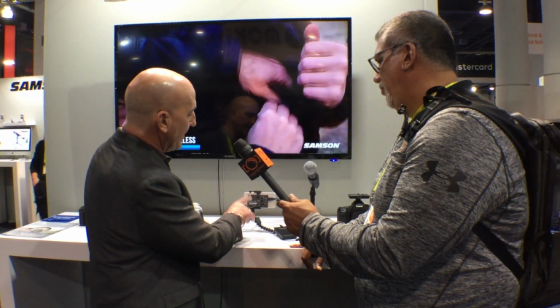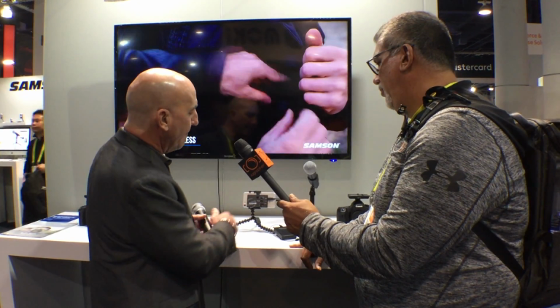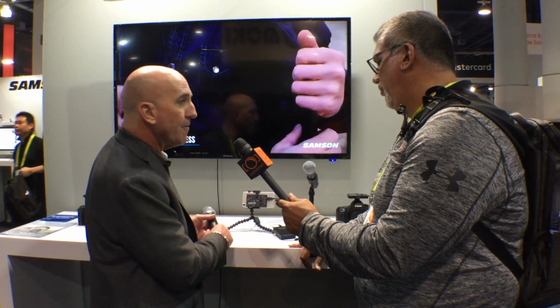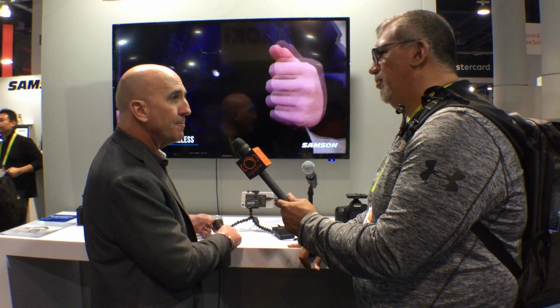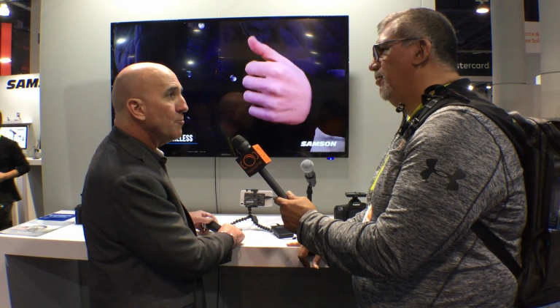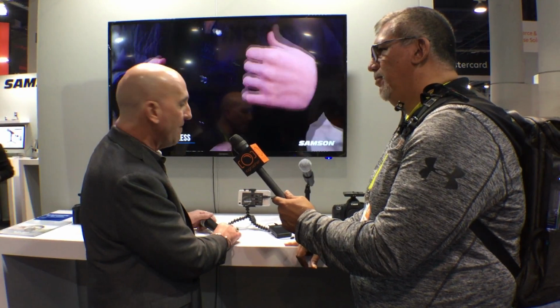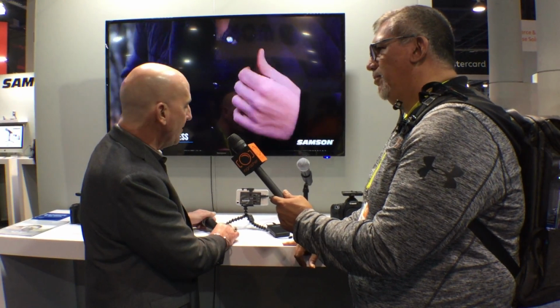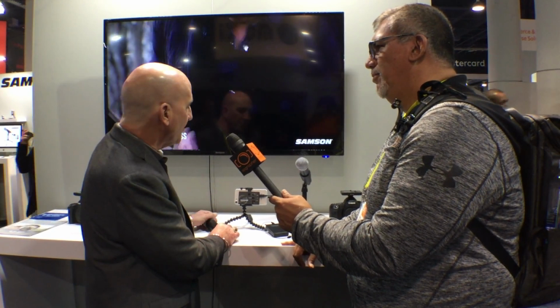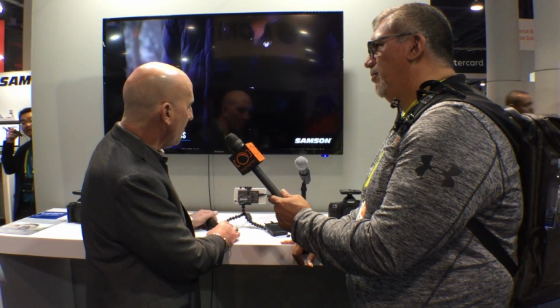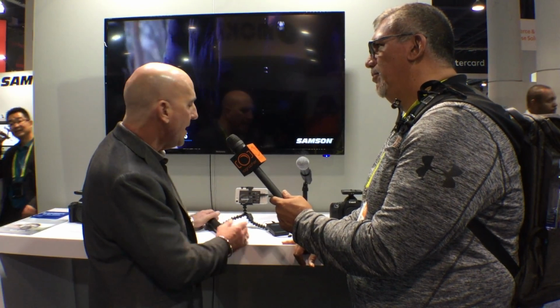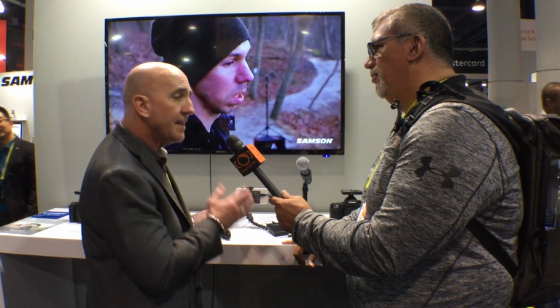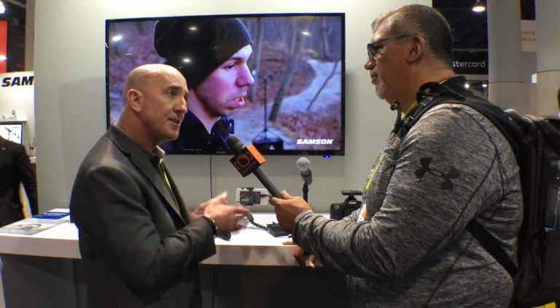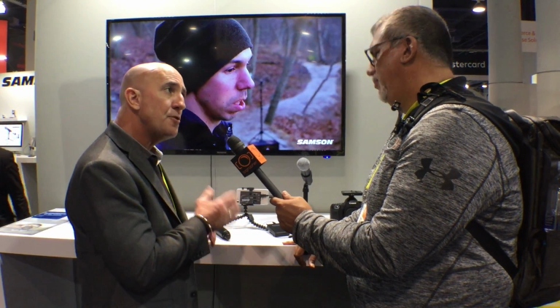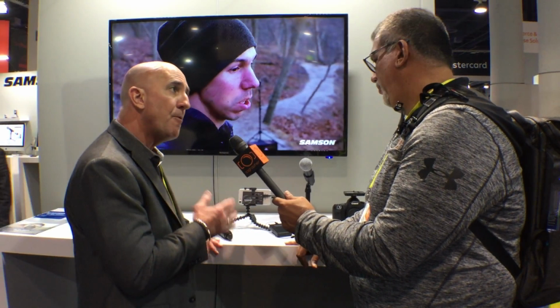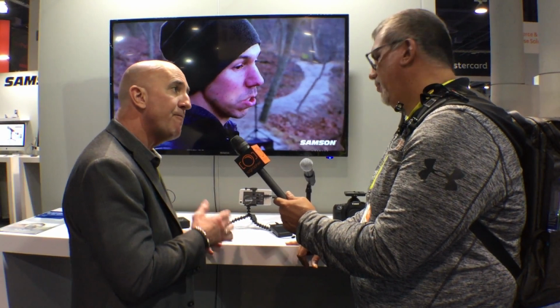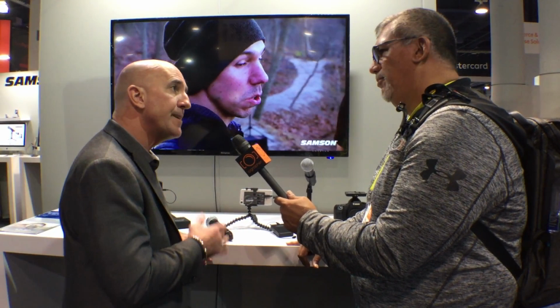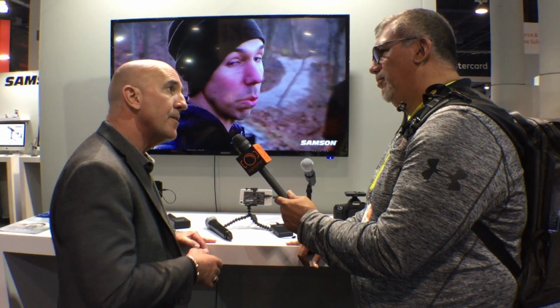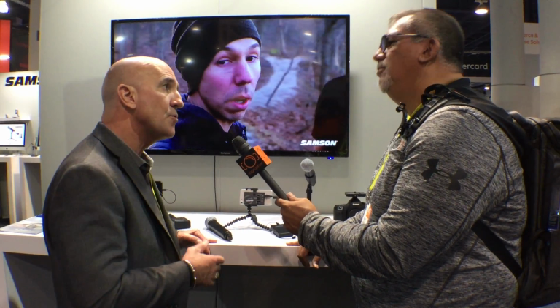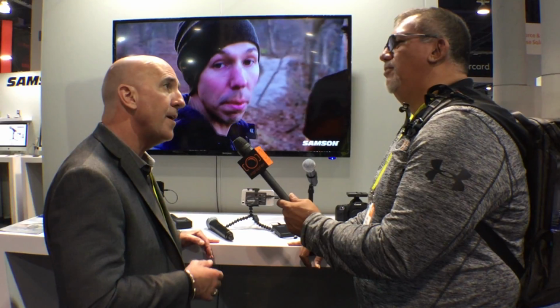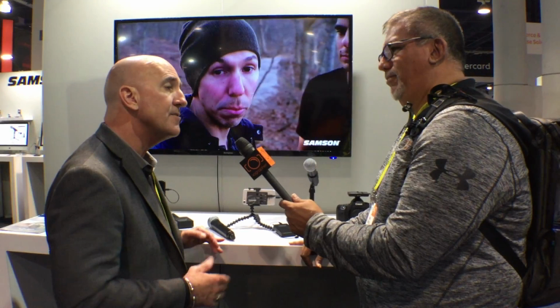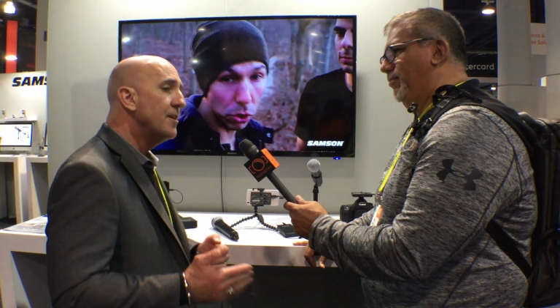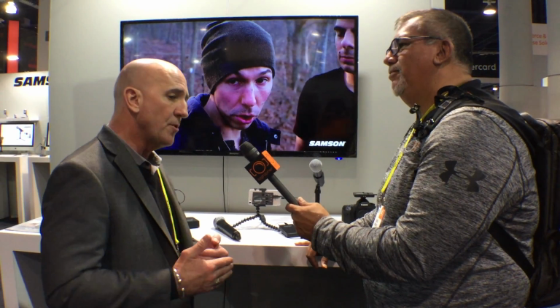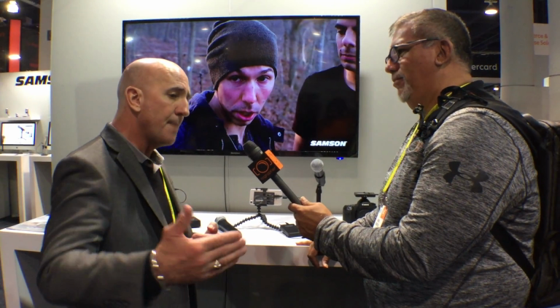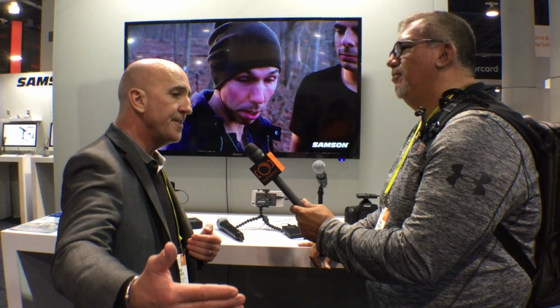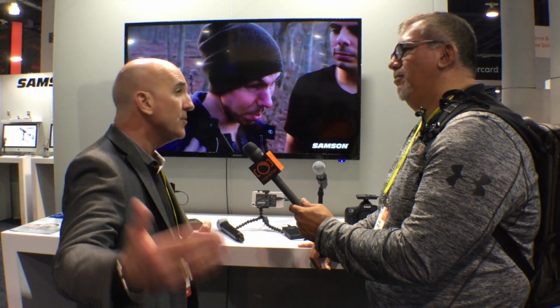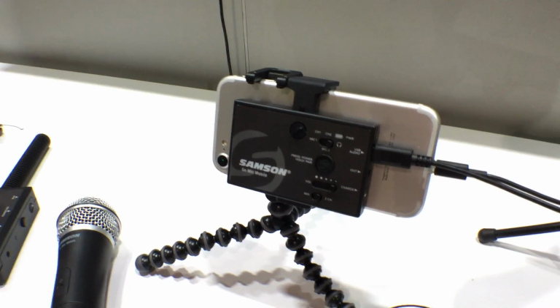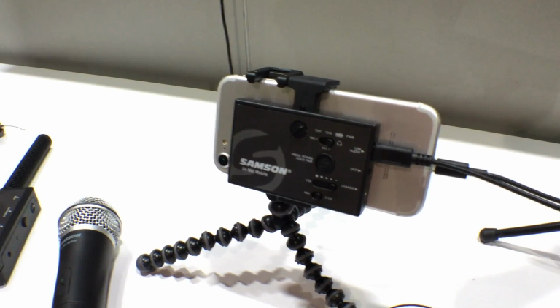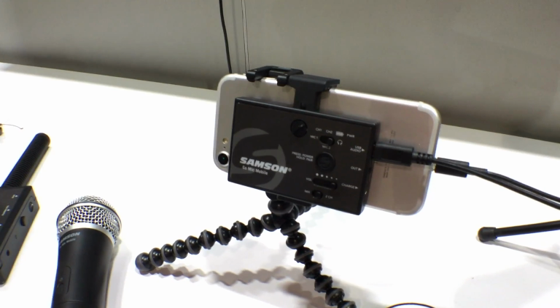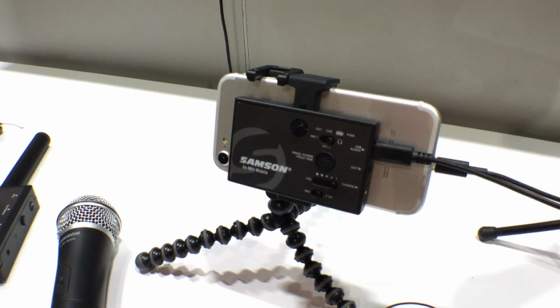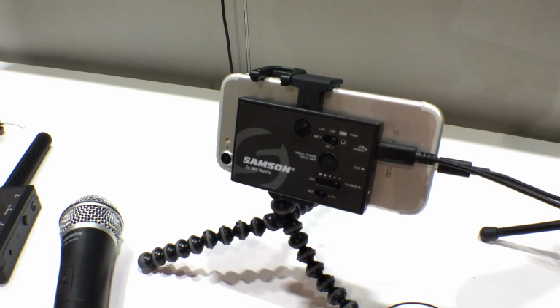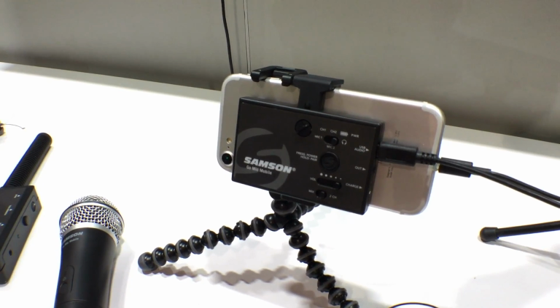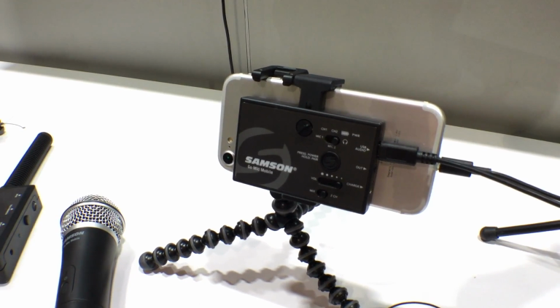It has a headphone output with volume control, and this is 2.4 GHz wireless, so it's operational digitally up to 100 feet.